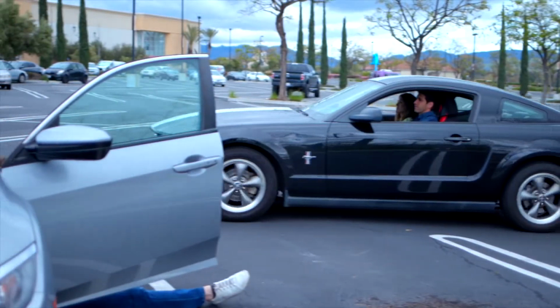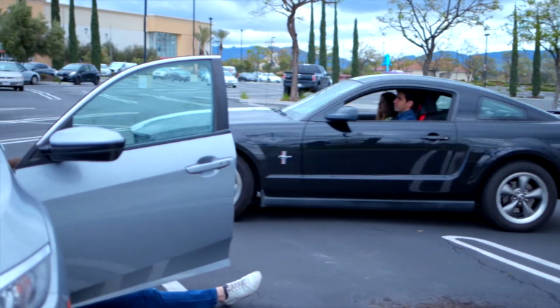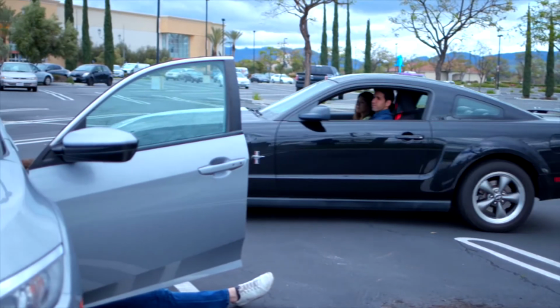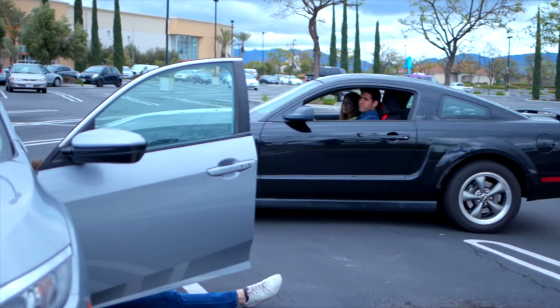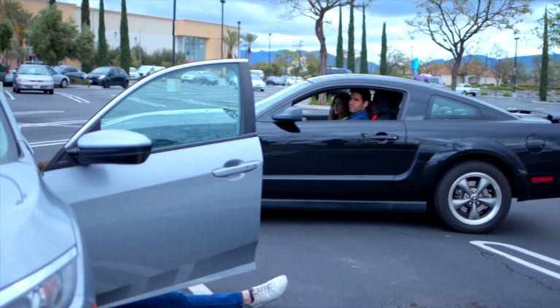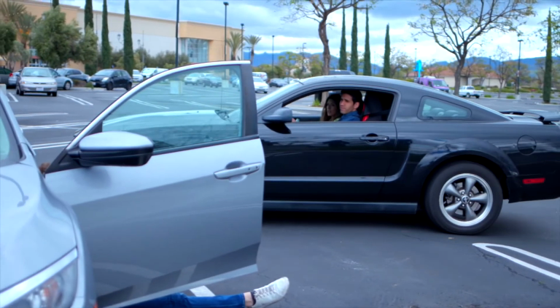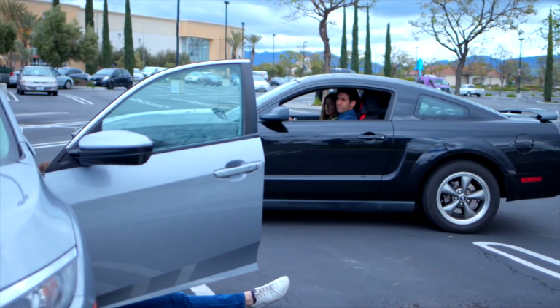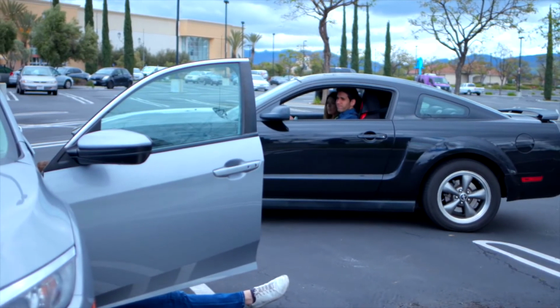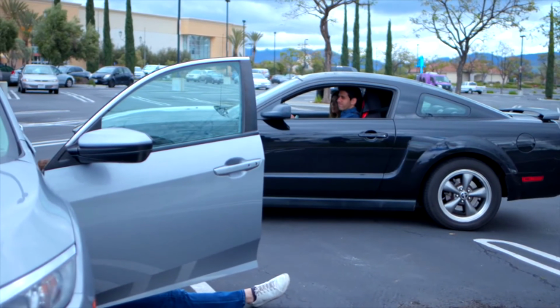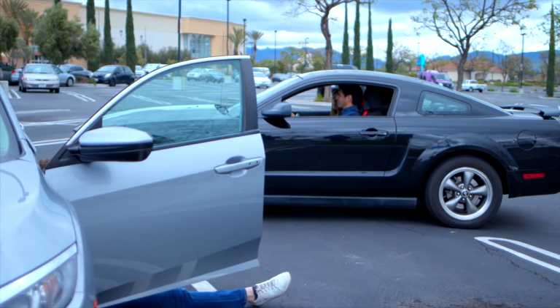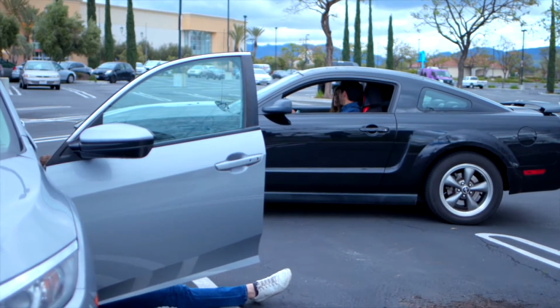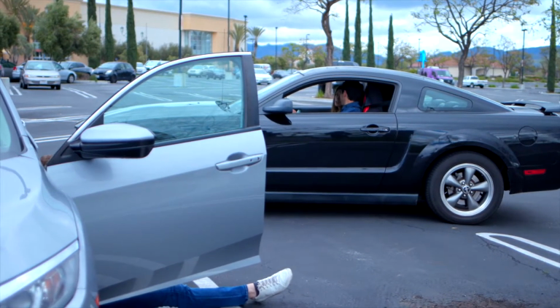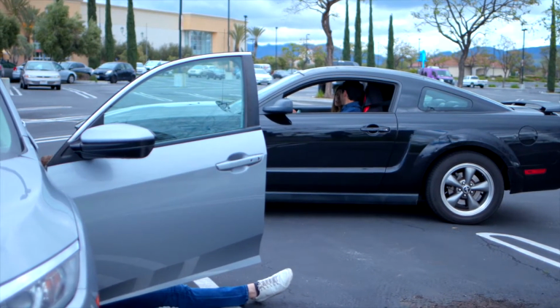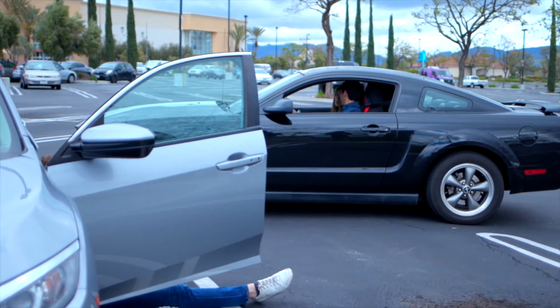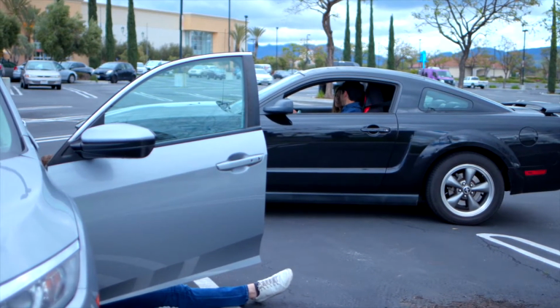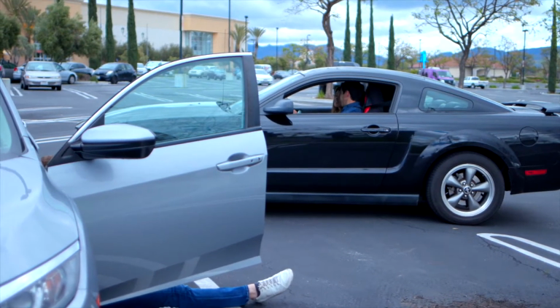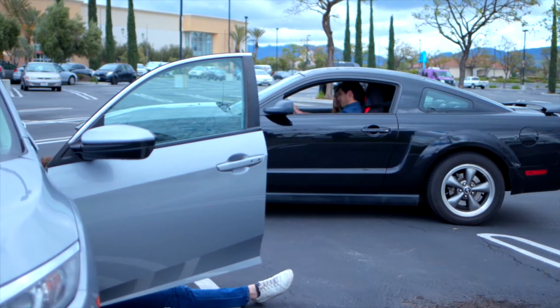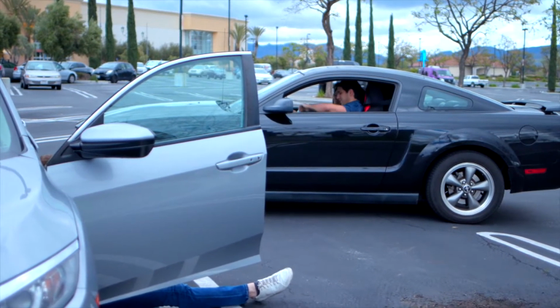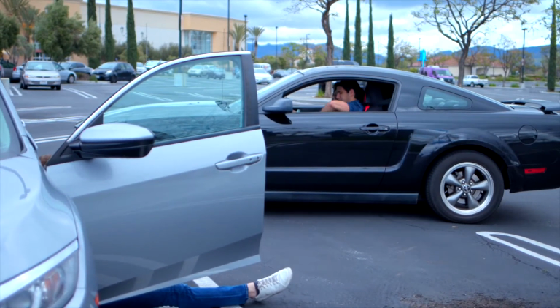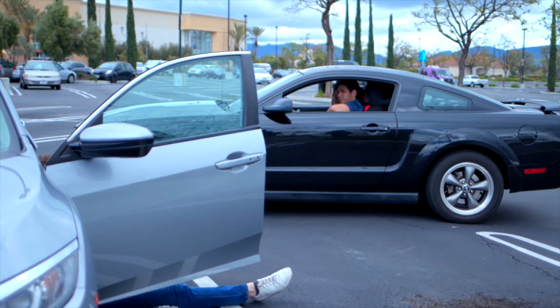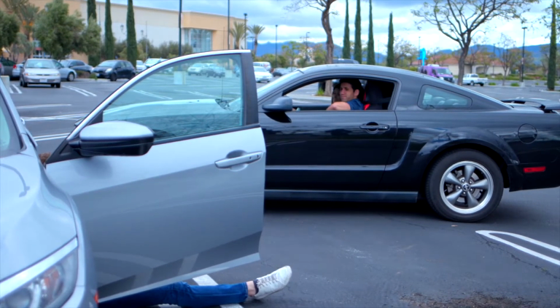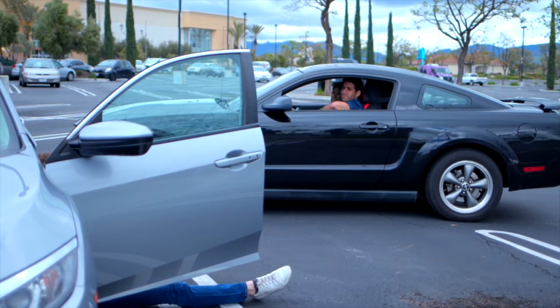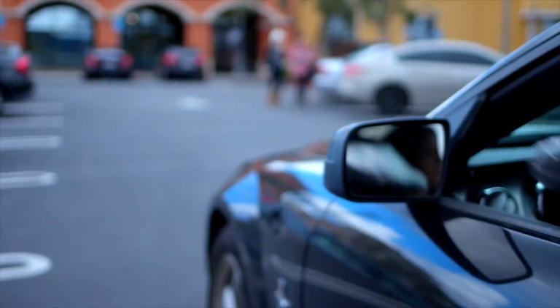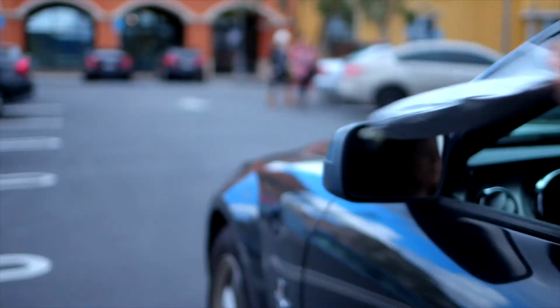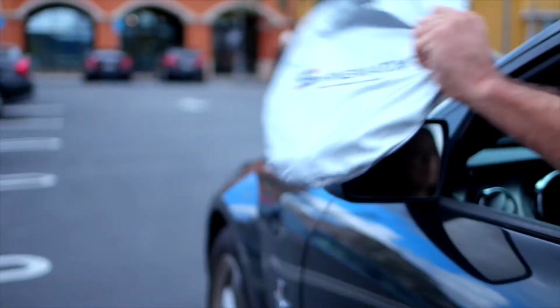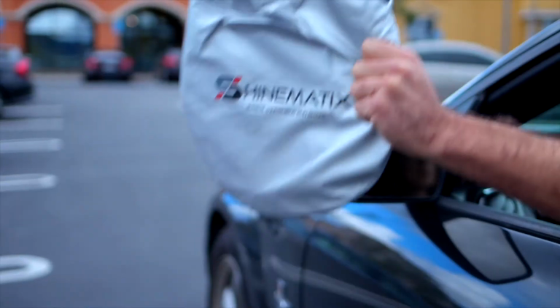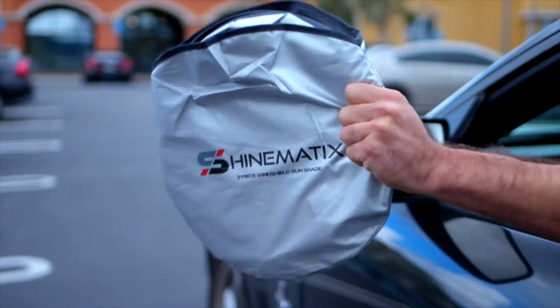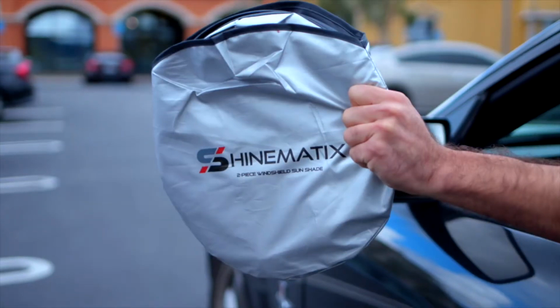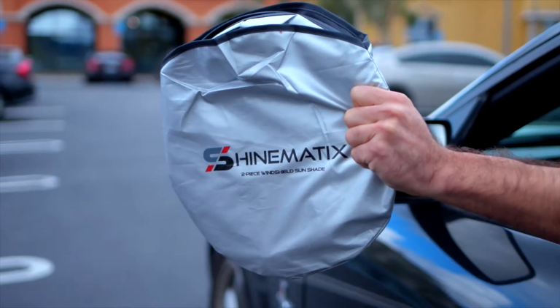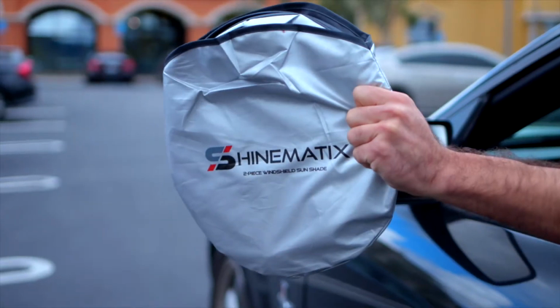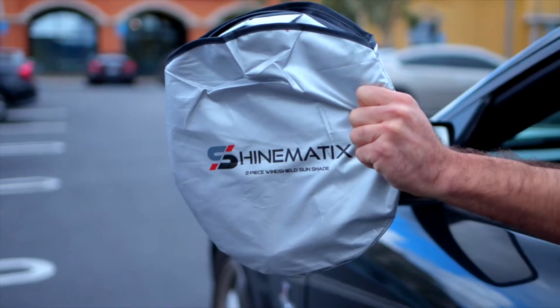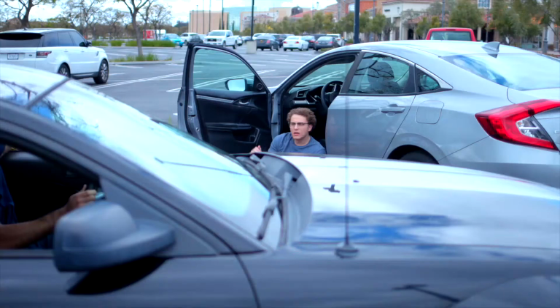So don't deal with hot sun heating your car — get the Shinematic sunshades.